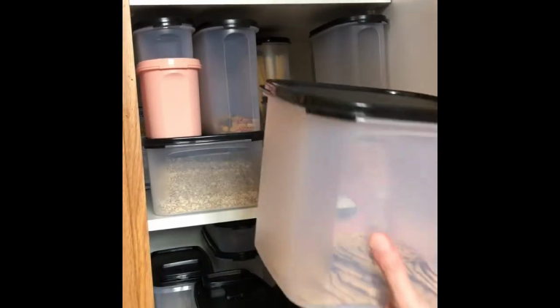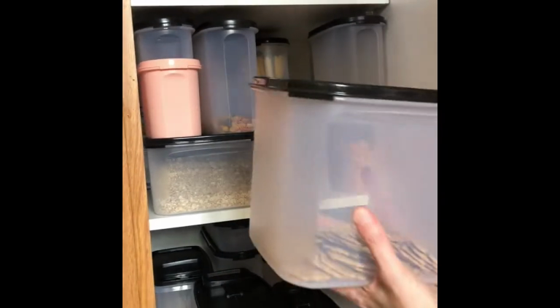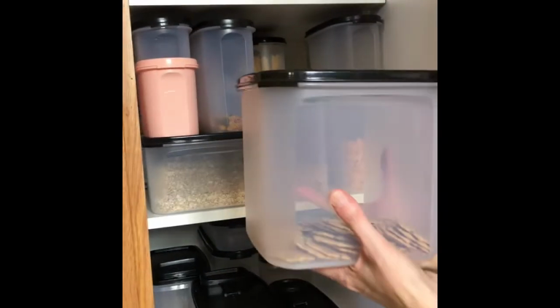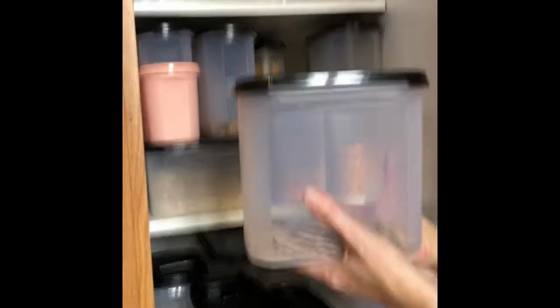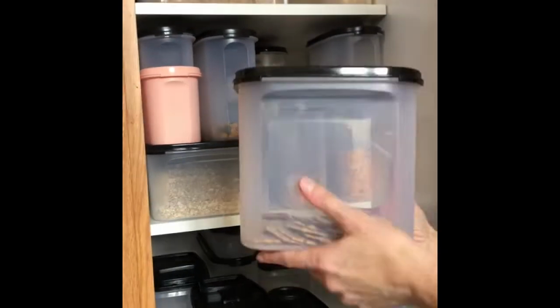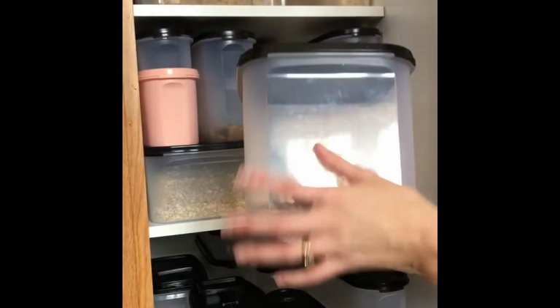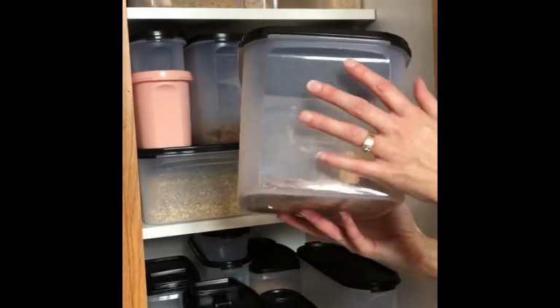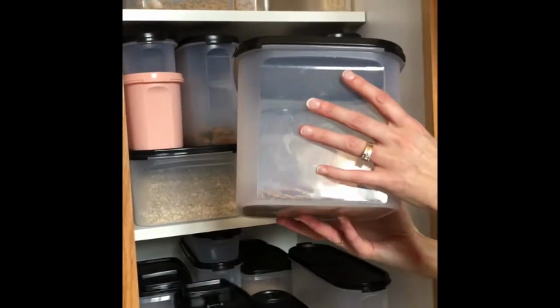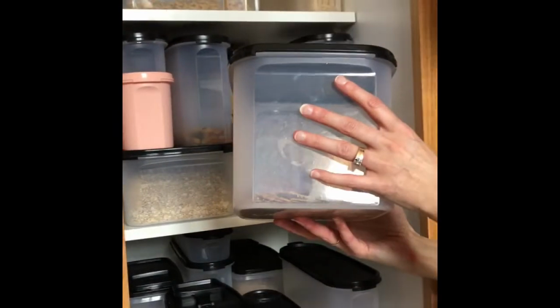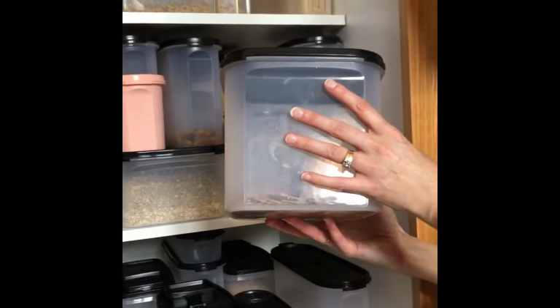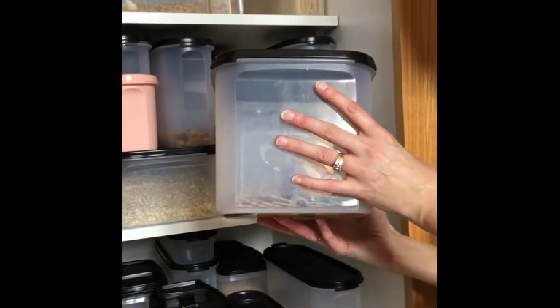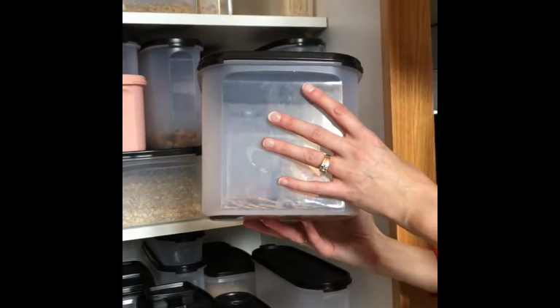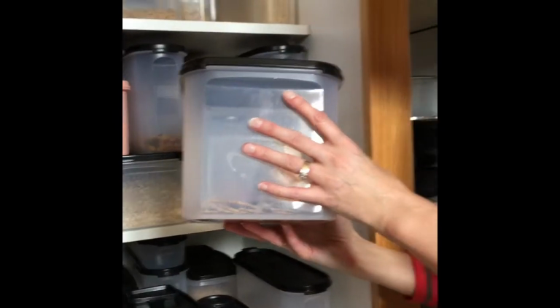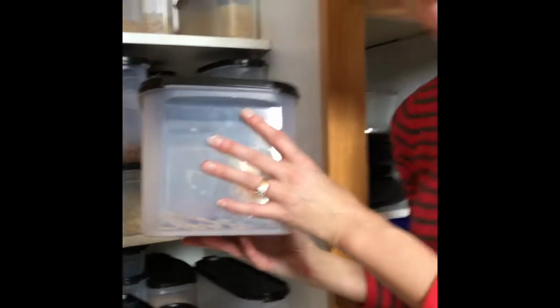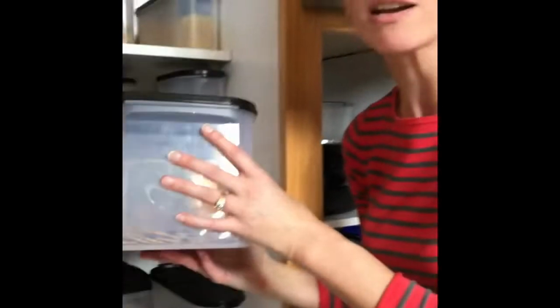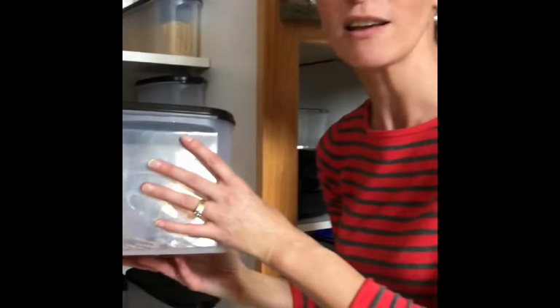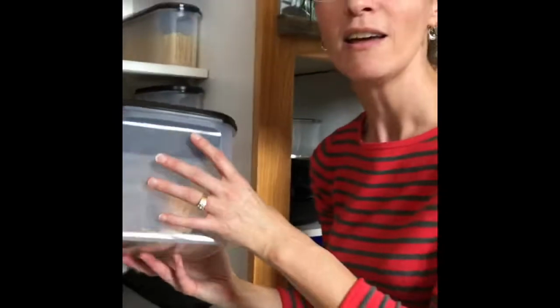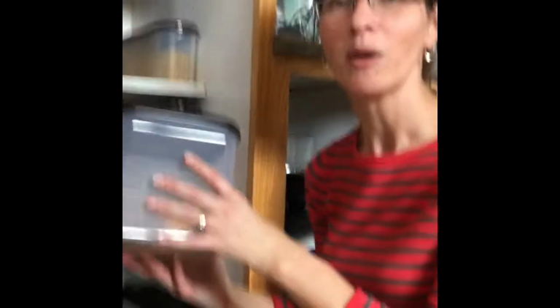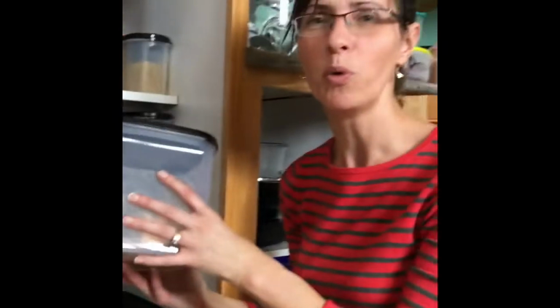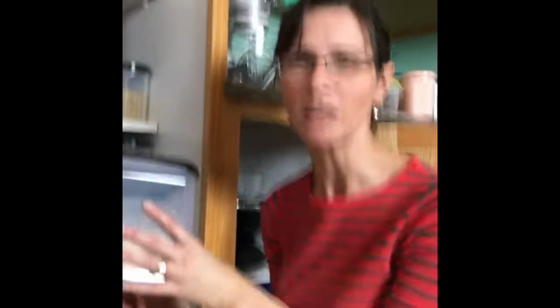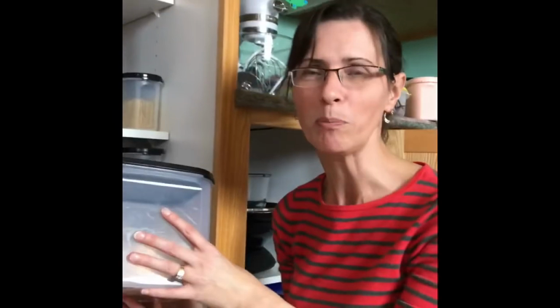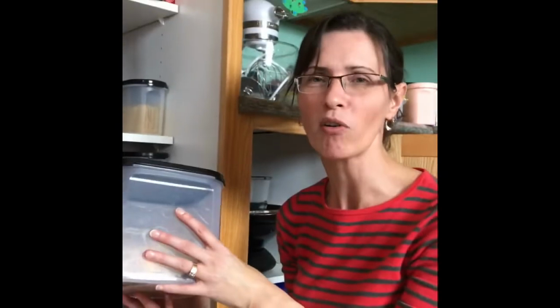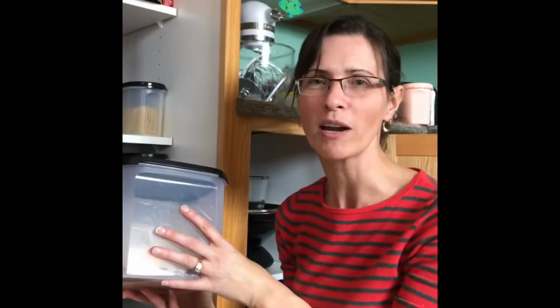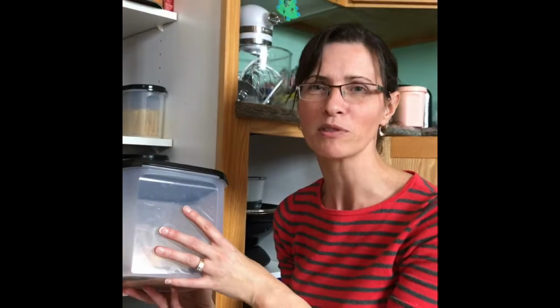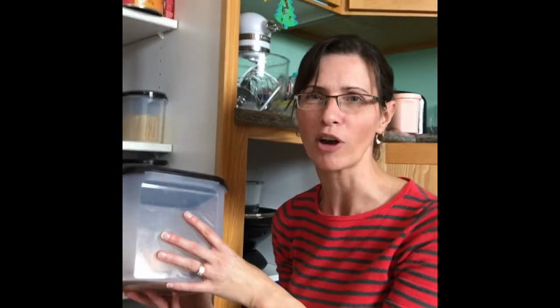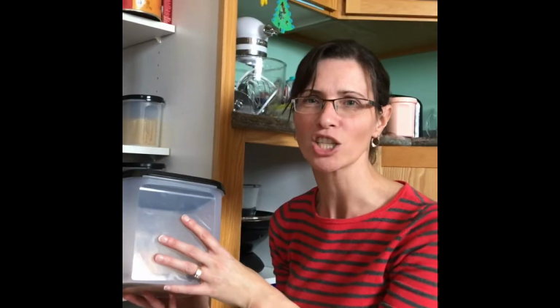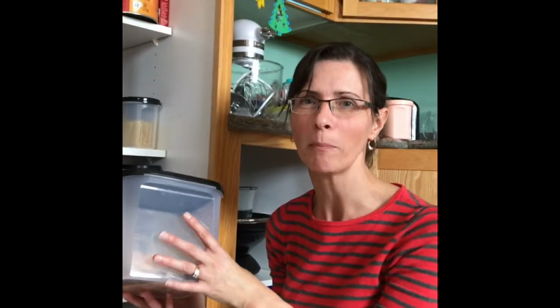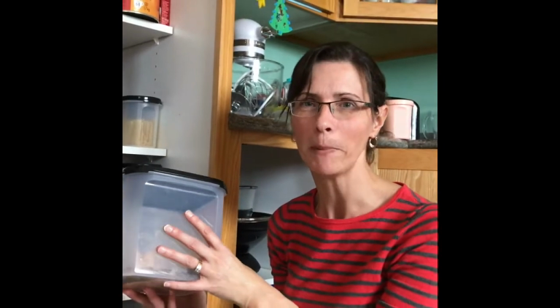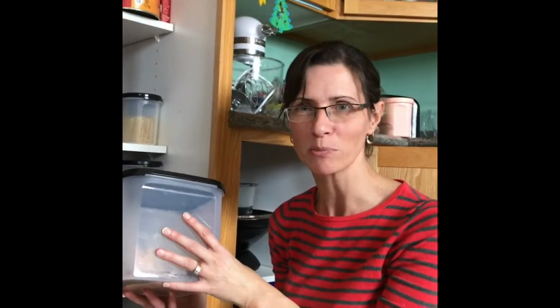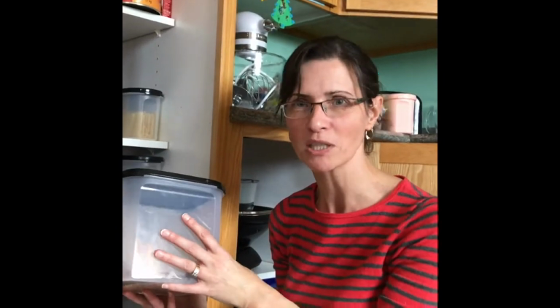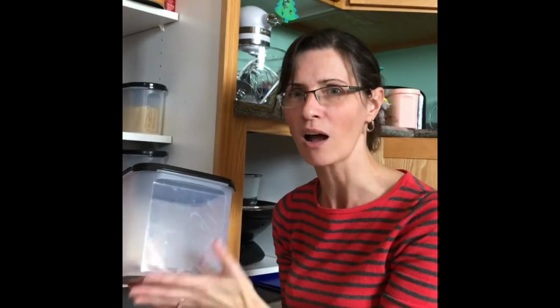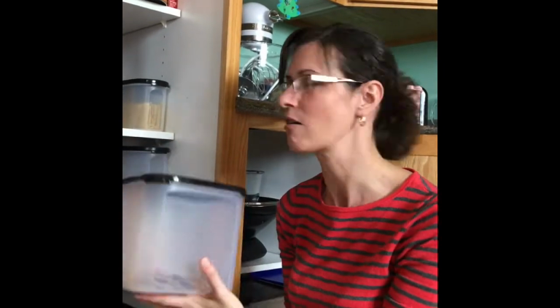Modular Mates are liquid and airtight and will keep your items fresh much, much longer.